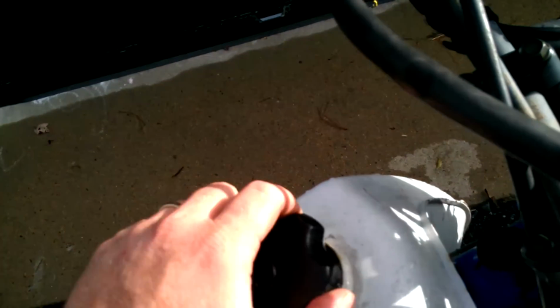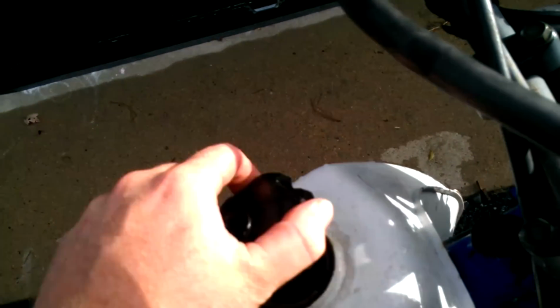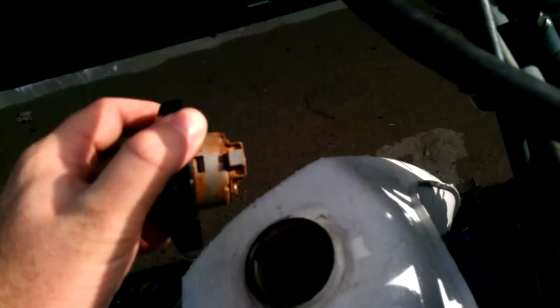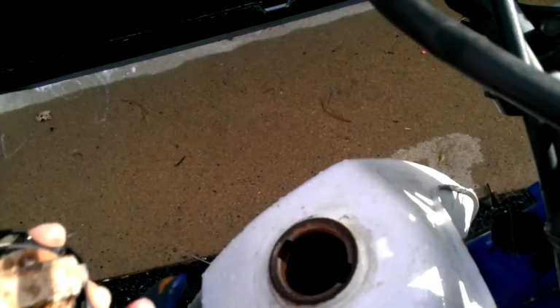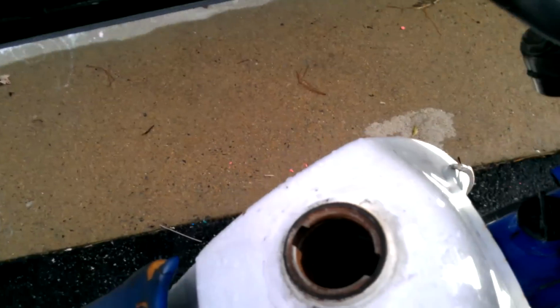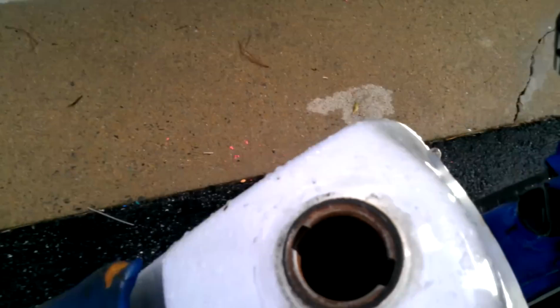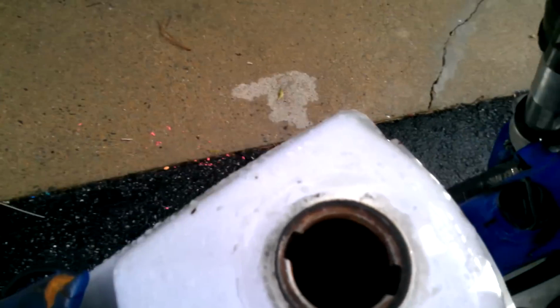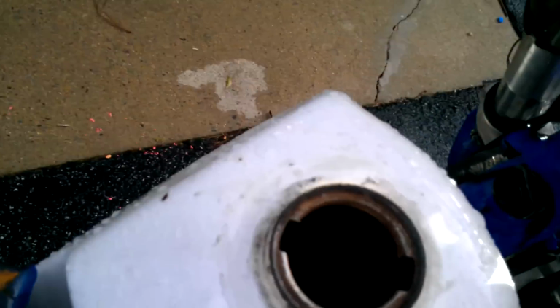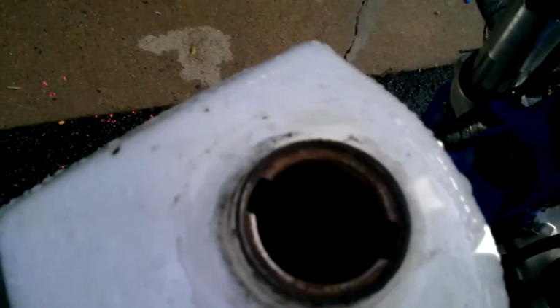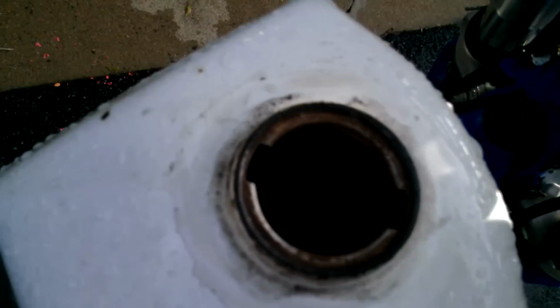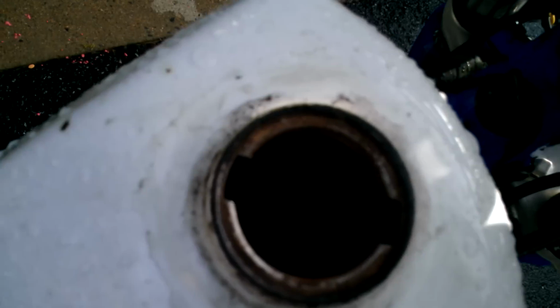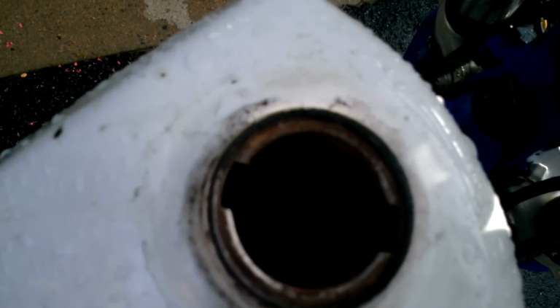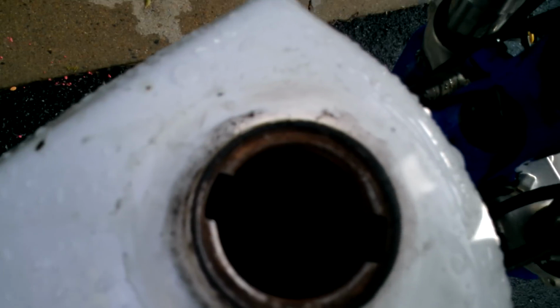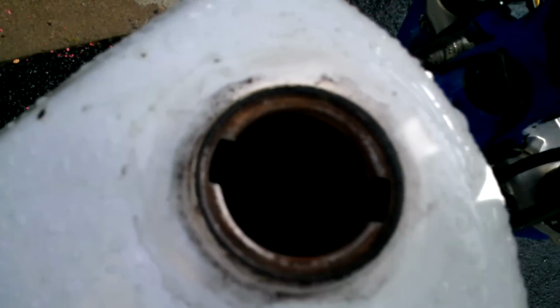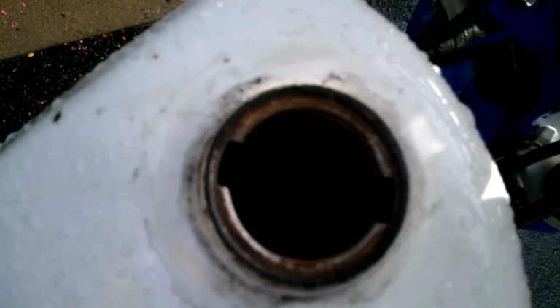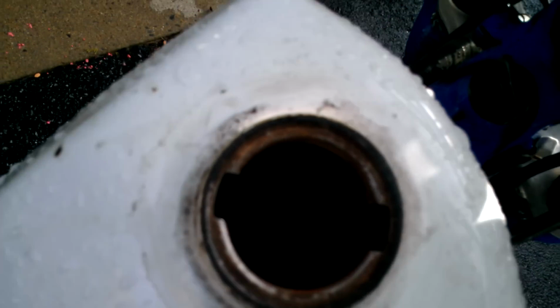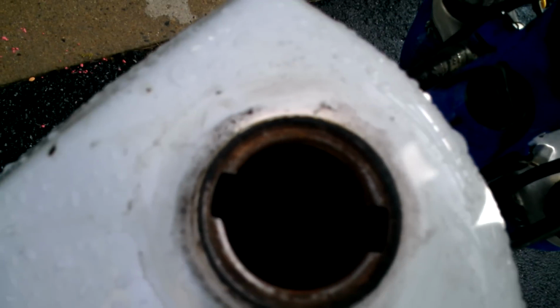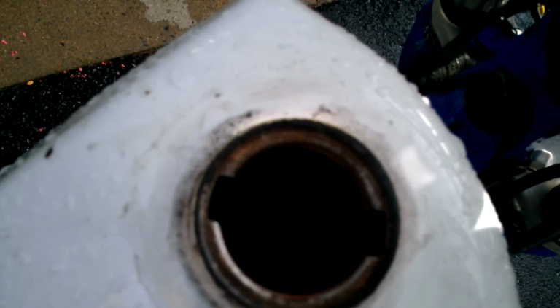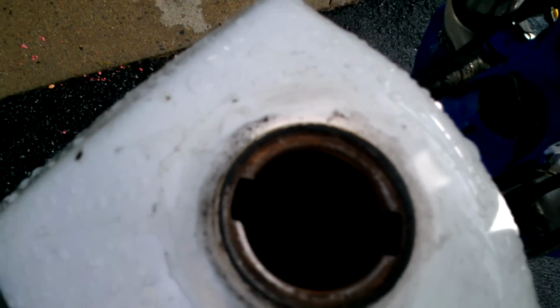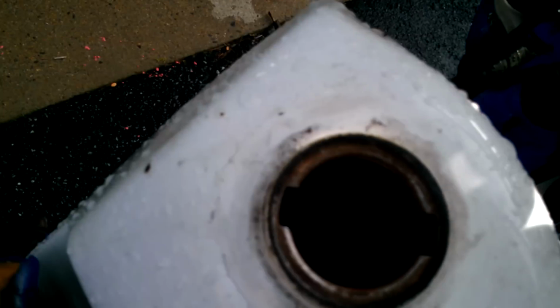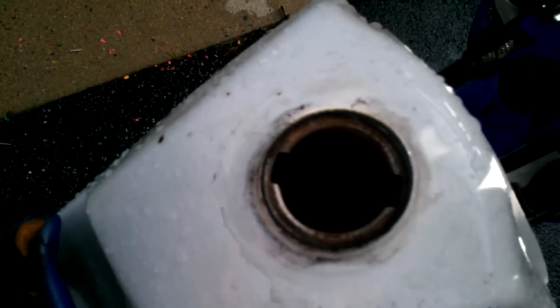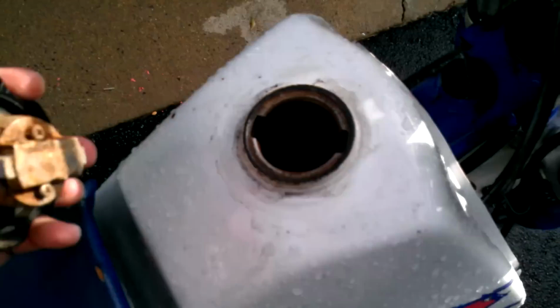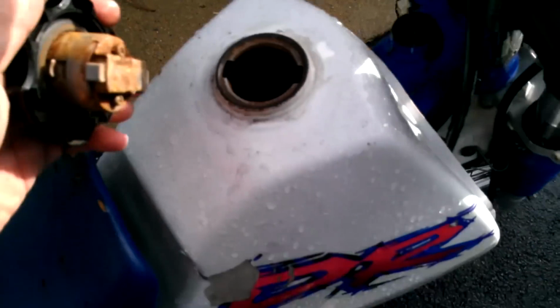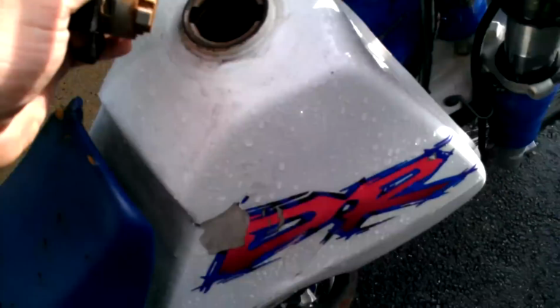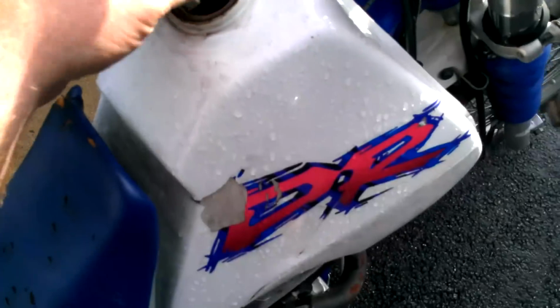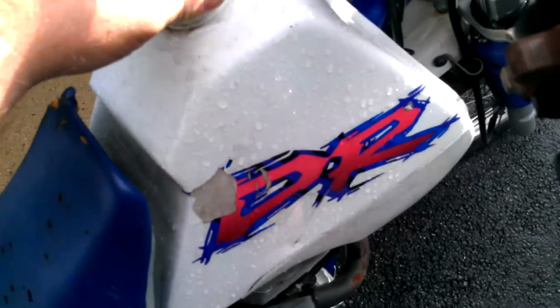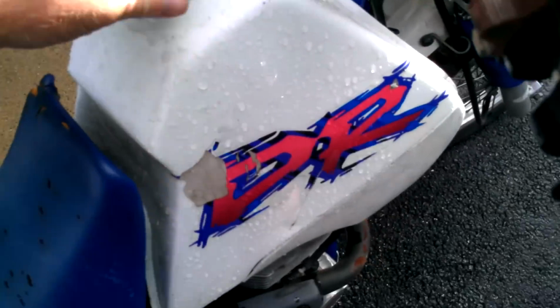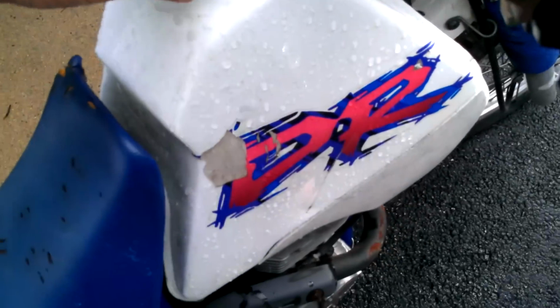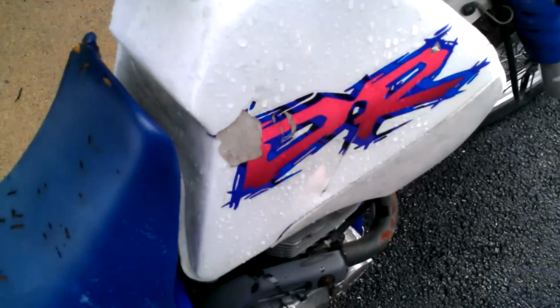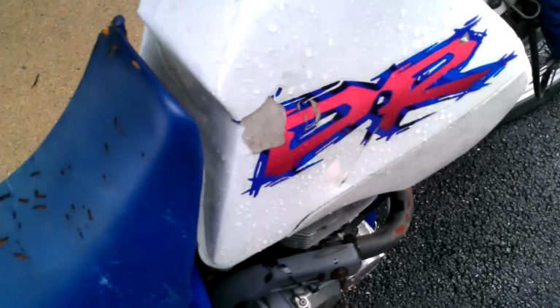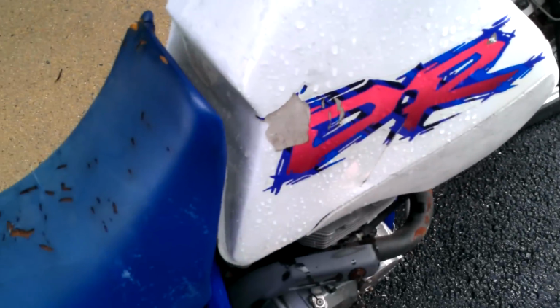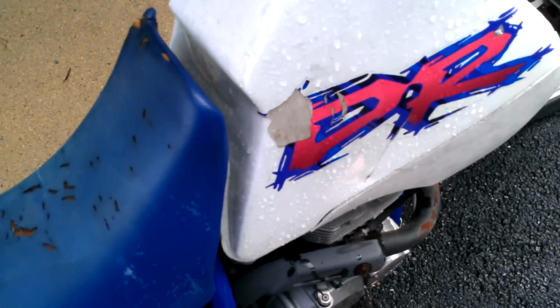The tank is a little rusty on the inside, but I'm going to try to clean that out with some cider vinegar.